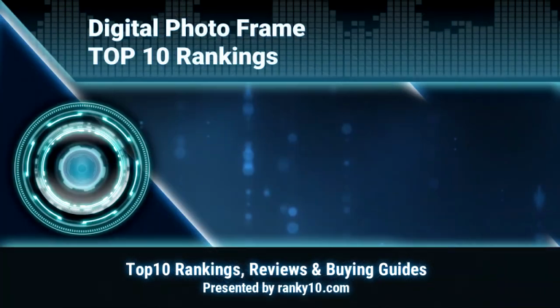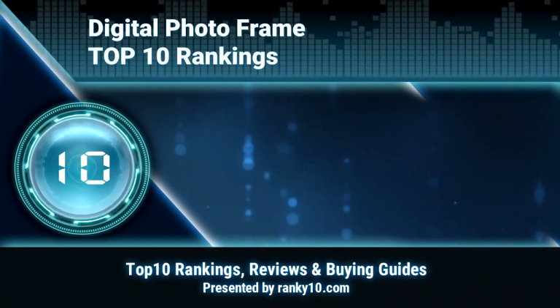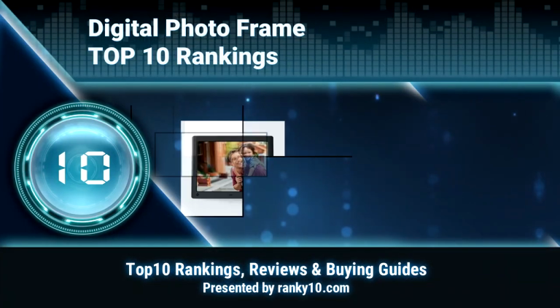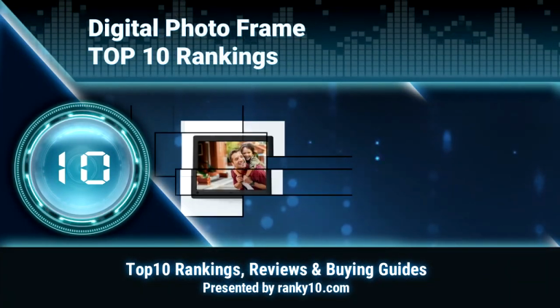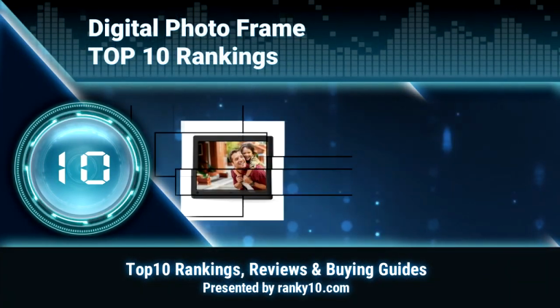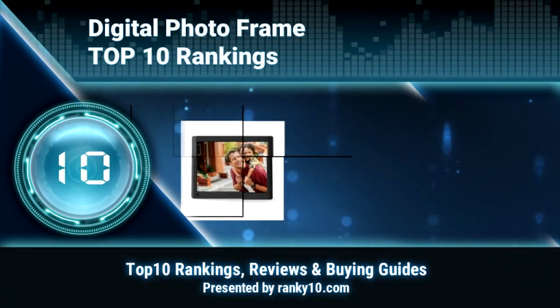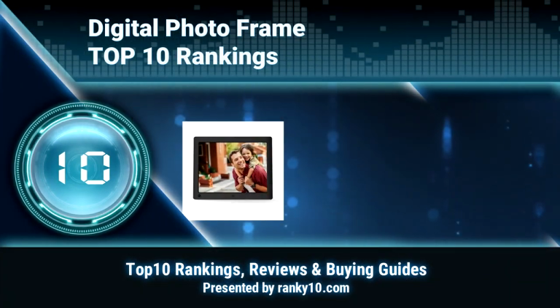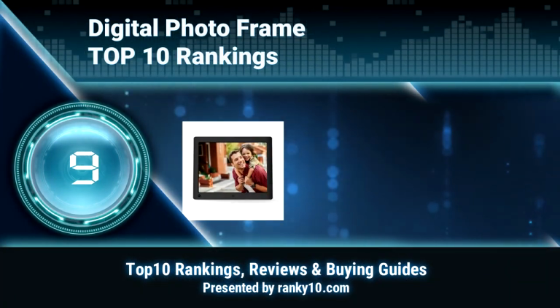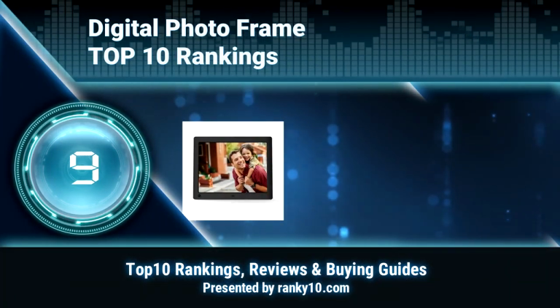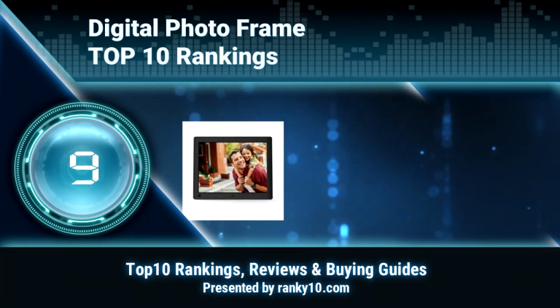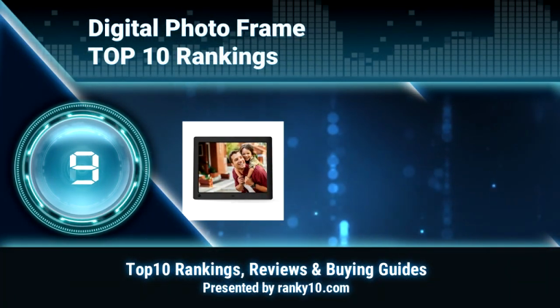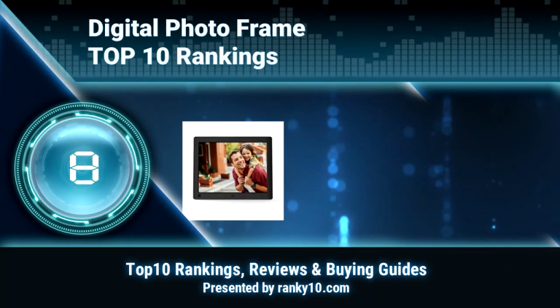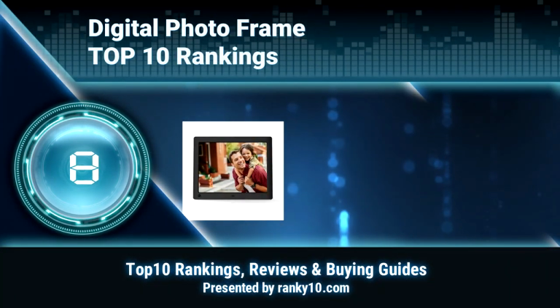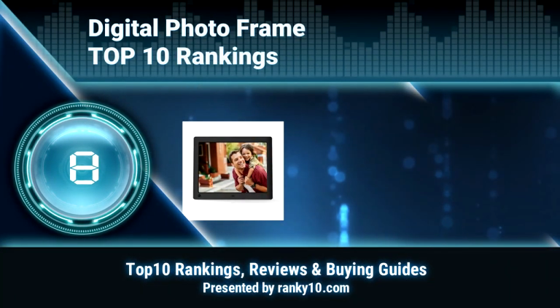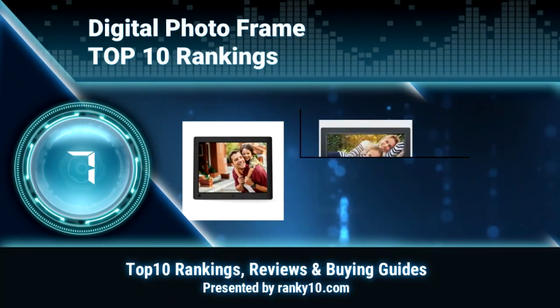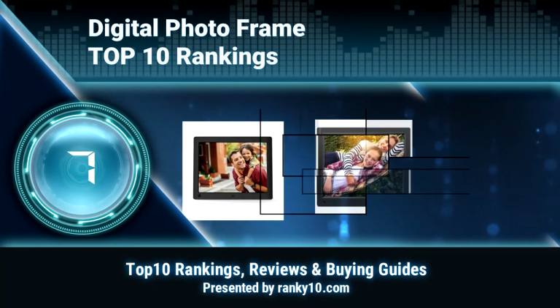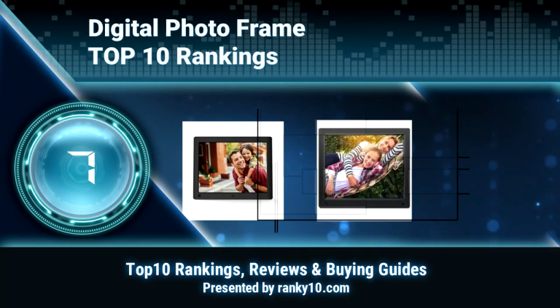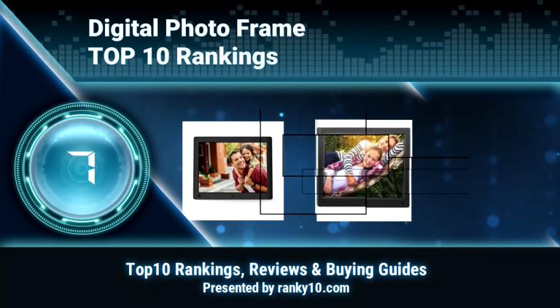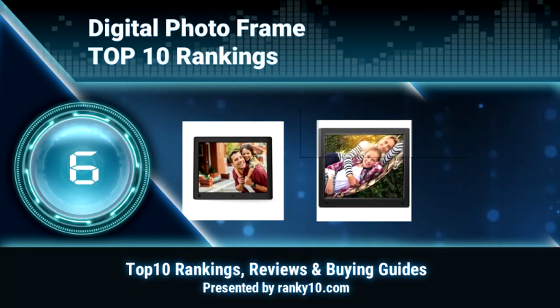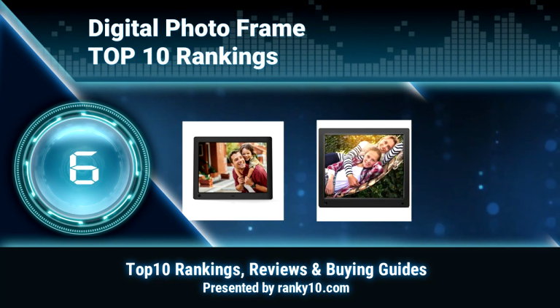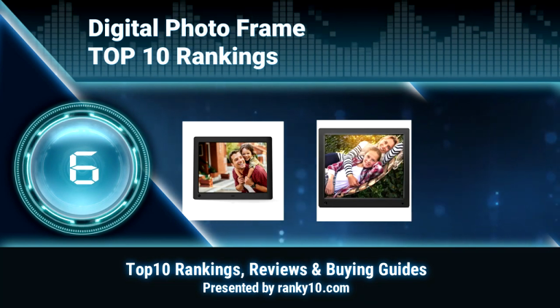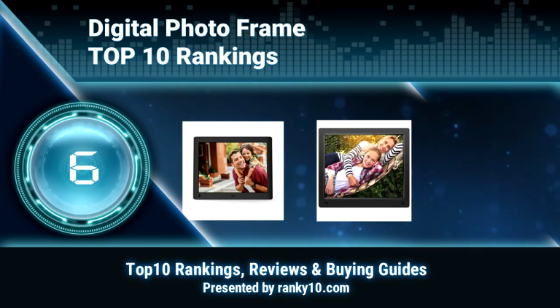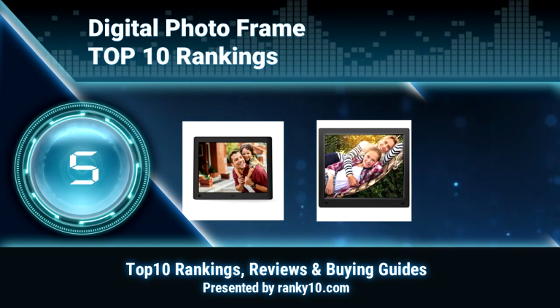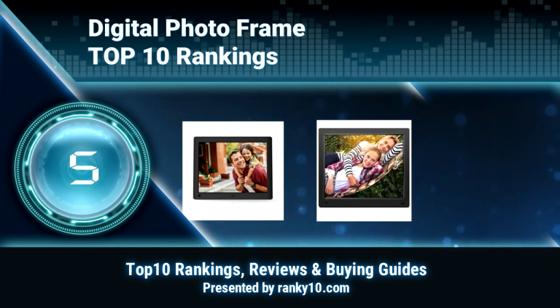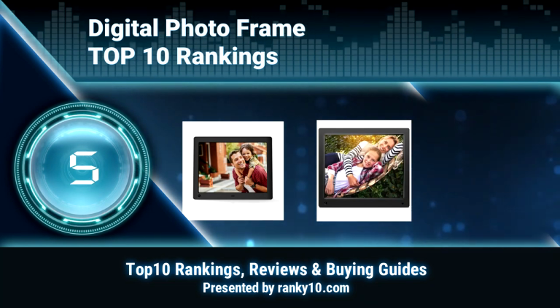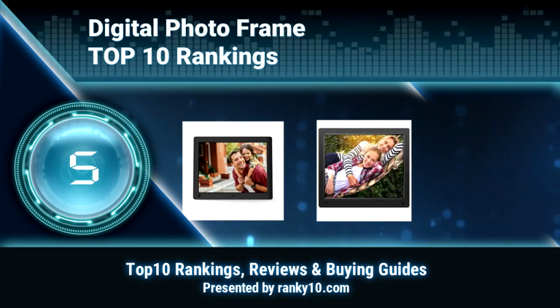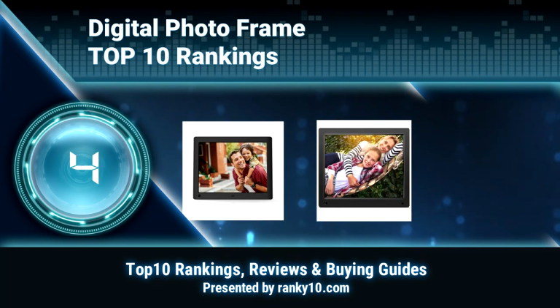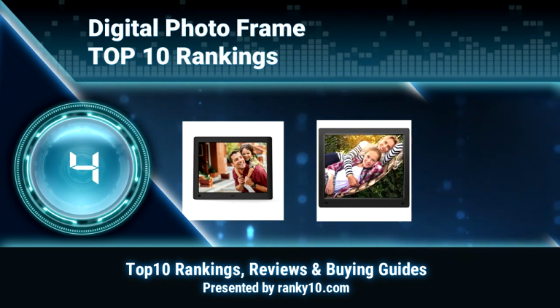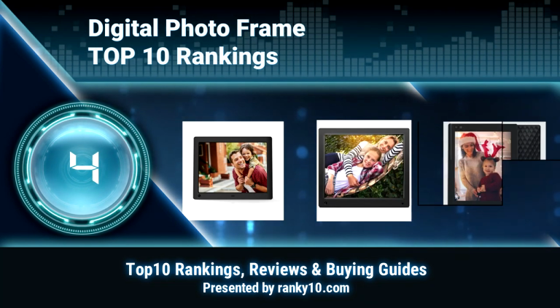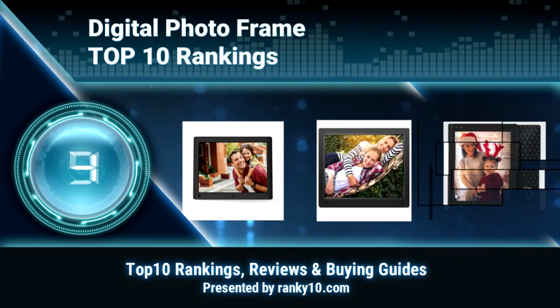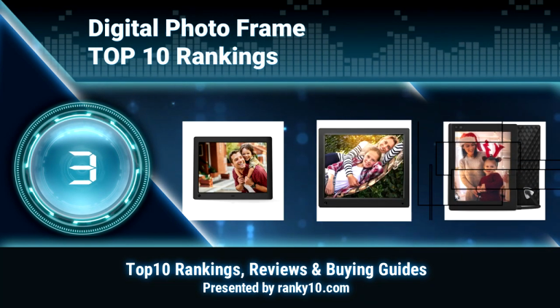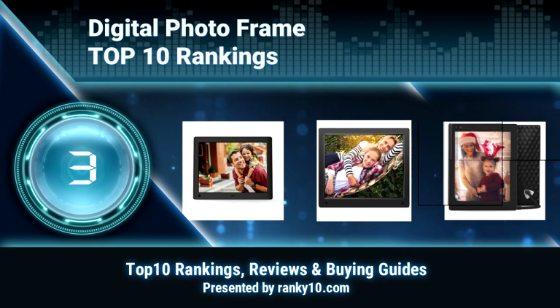Welcome to Ranky 10 Video Rankings. We announce the top 10 rankings of digital photo frames. Let's get started.